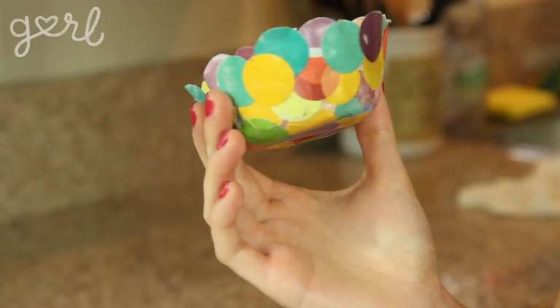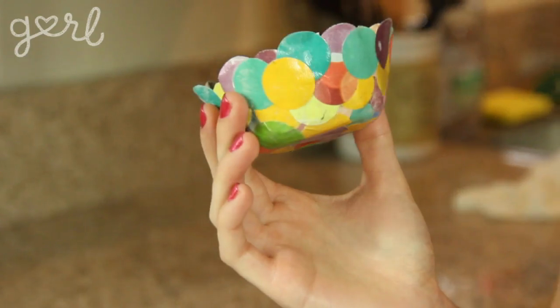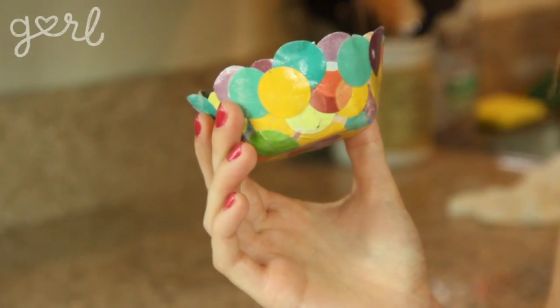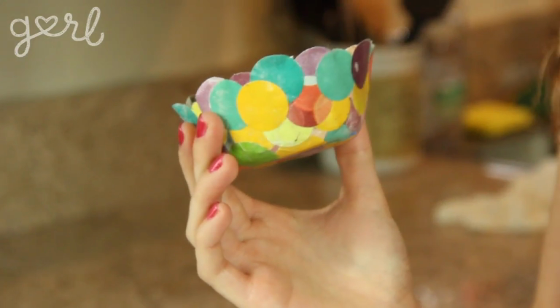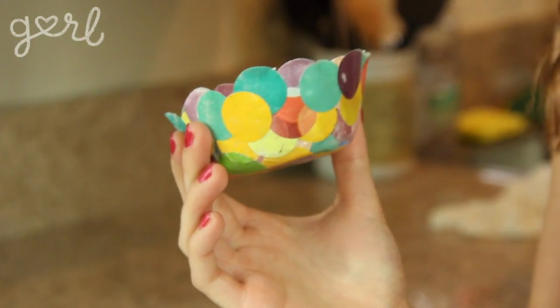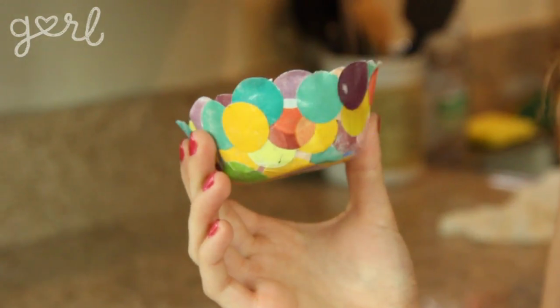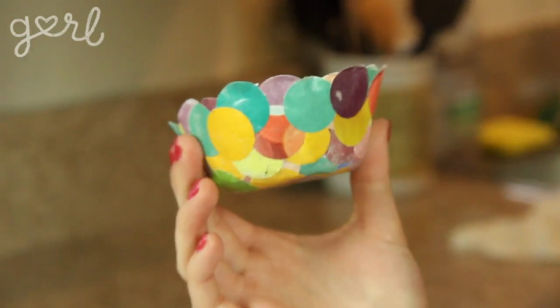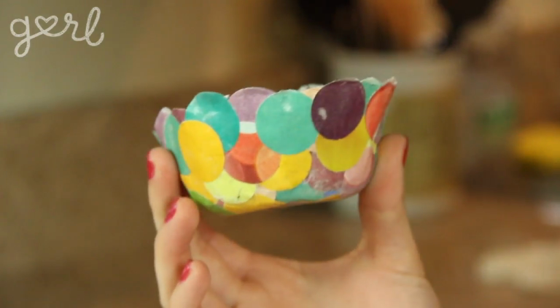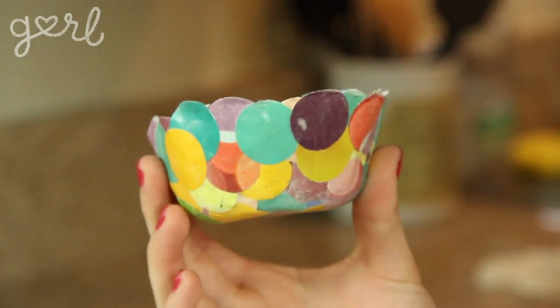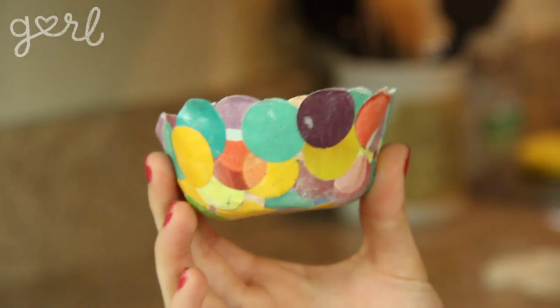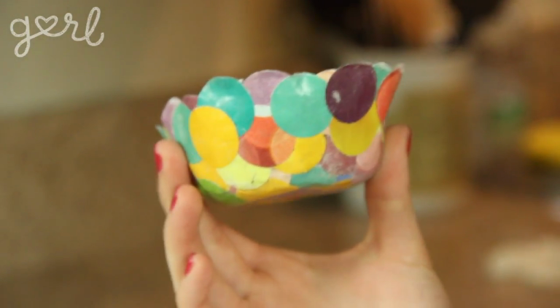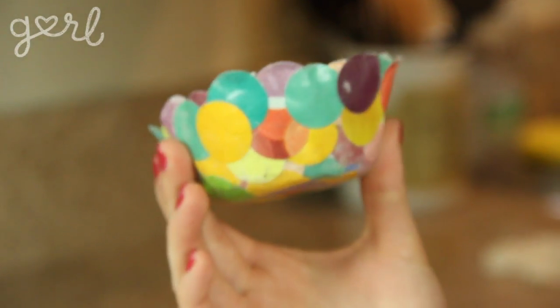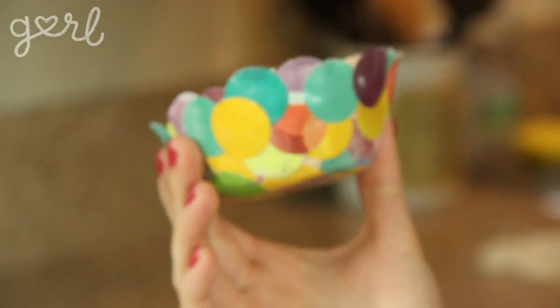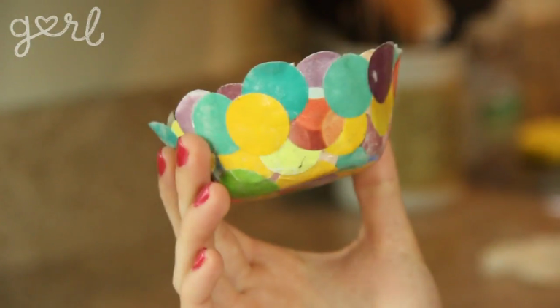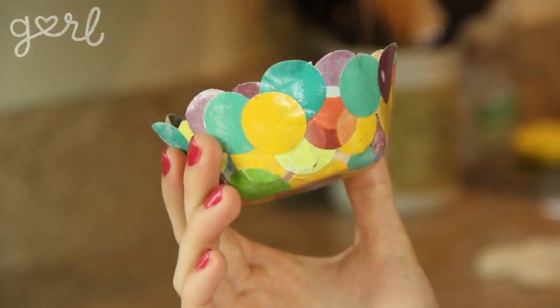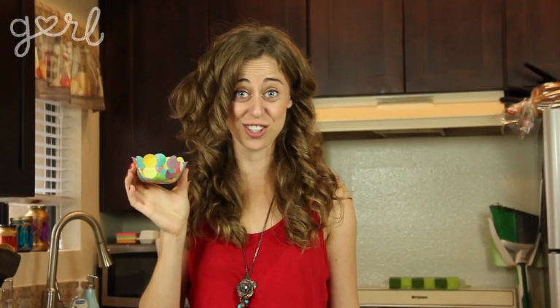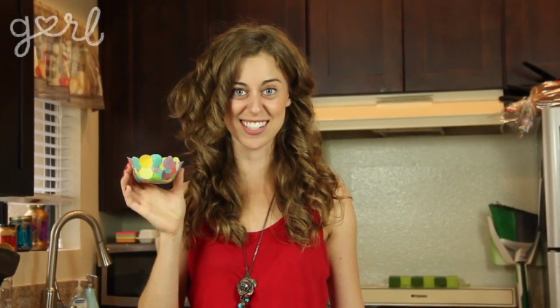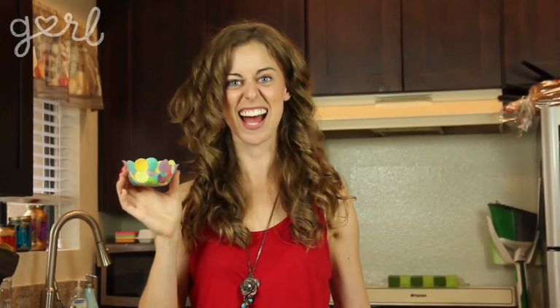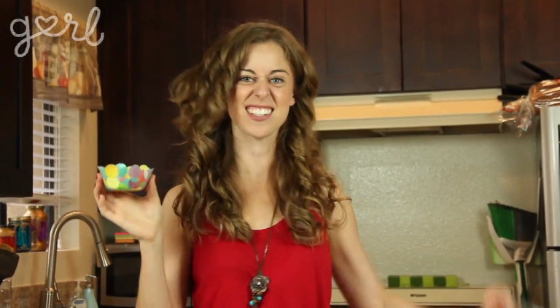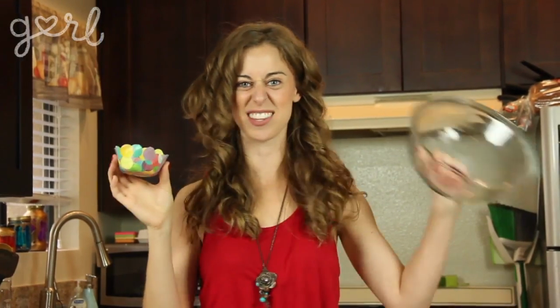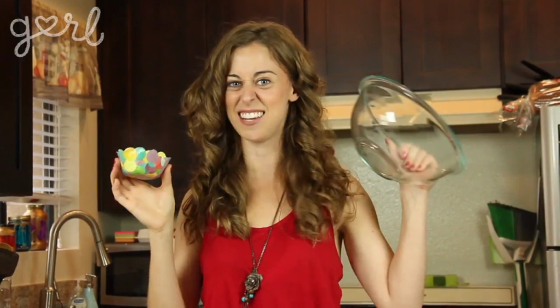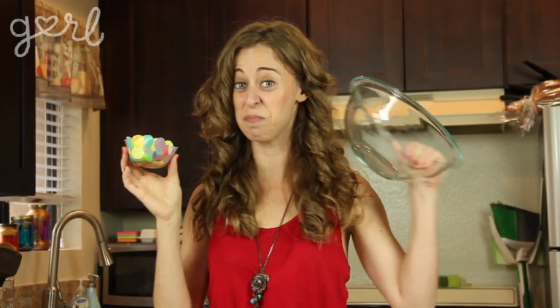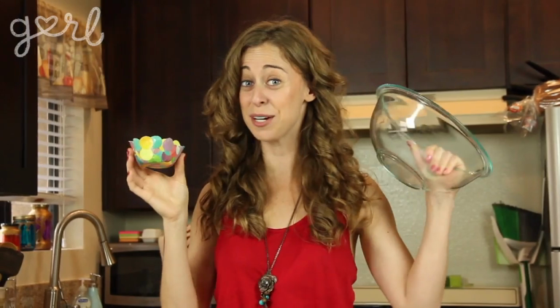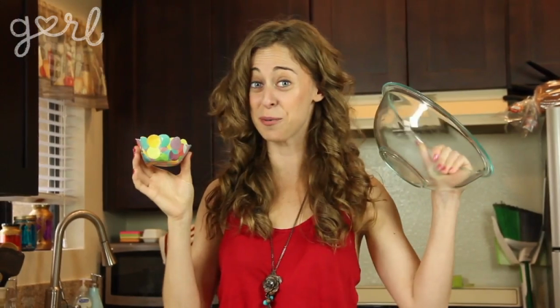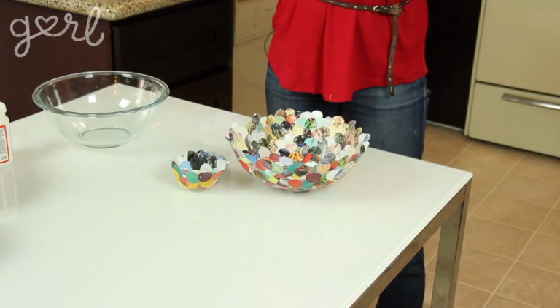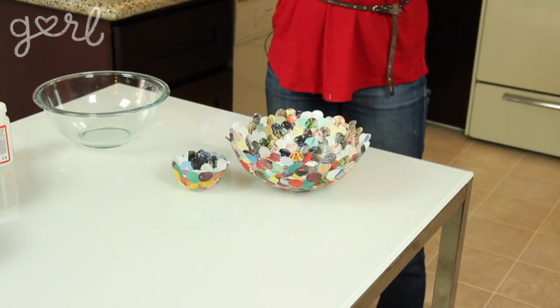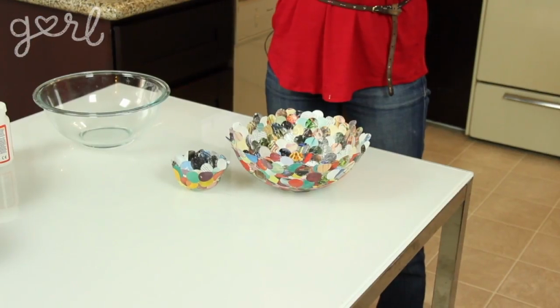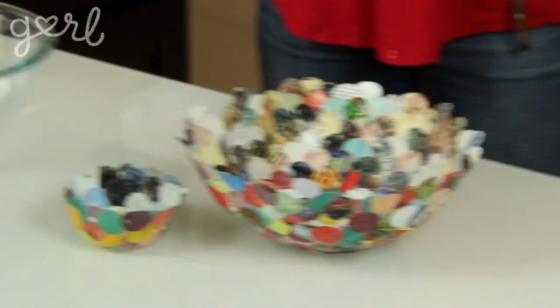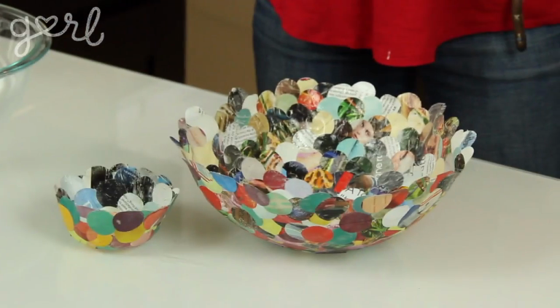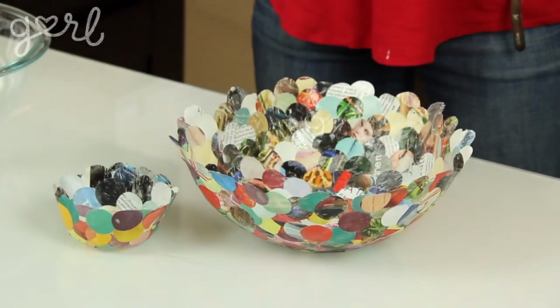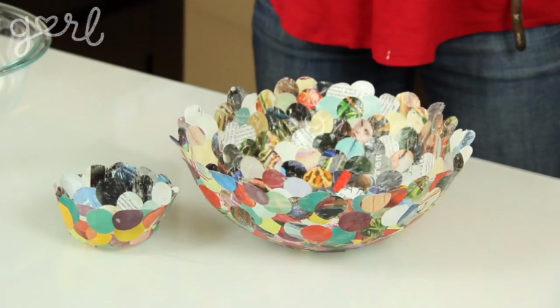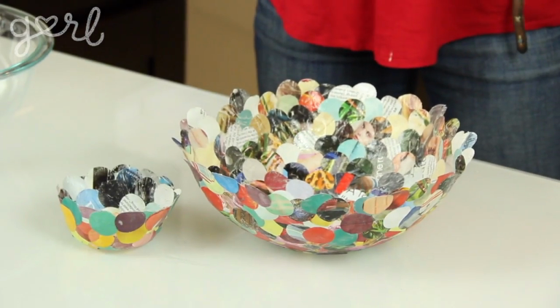And there we have it — your own dotted paper mache bowl. And just so you can see, I did it with an even bigger bowl too.